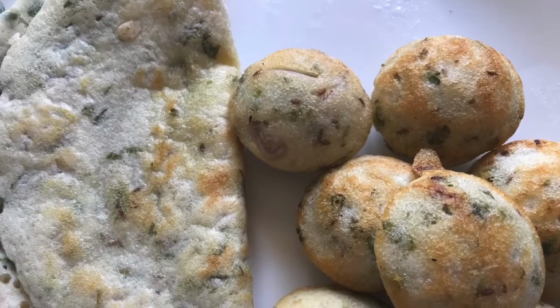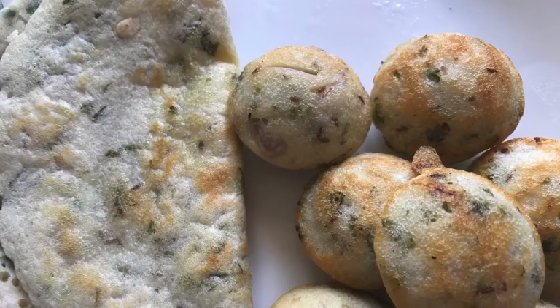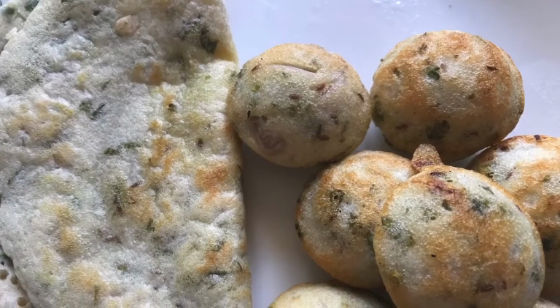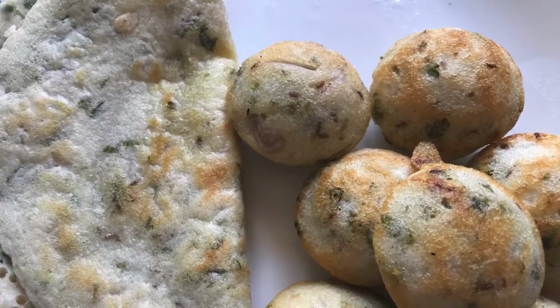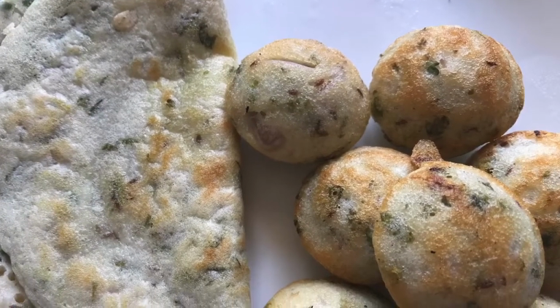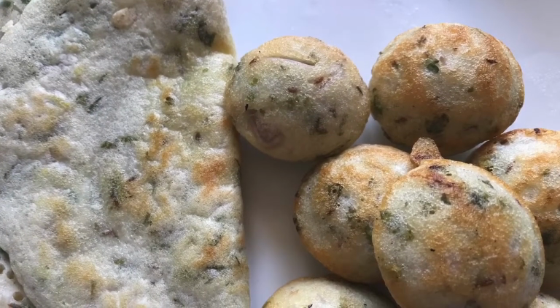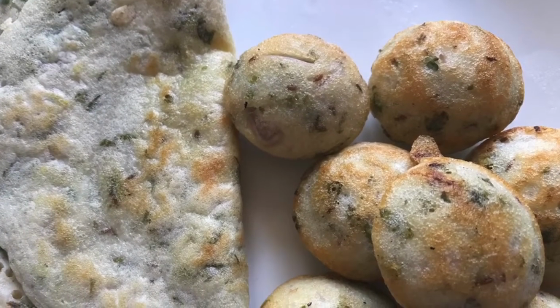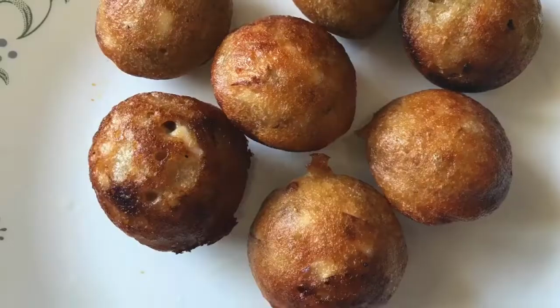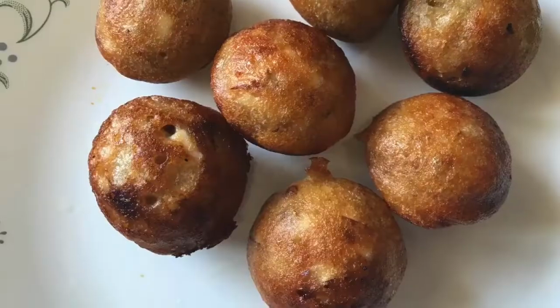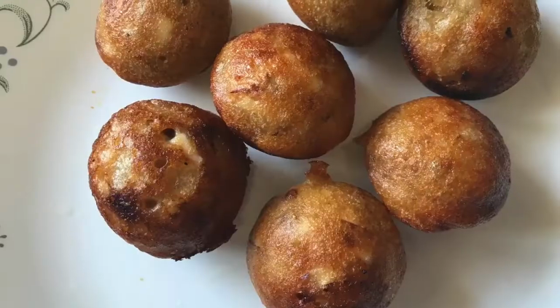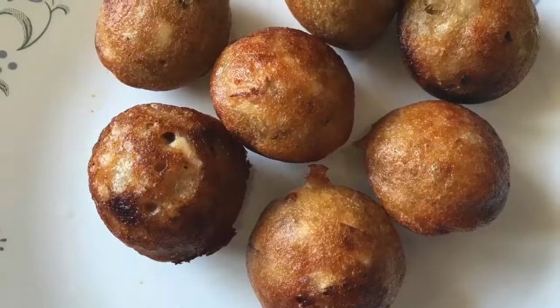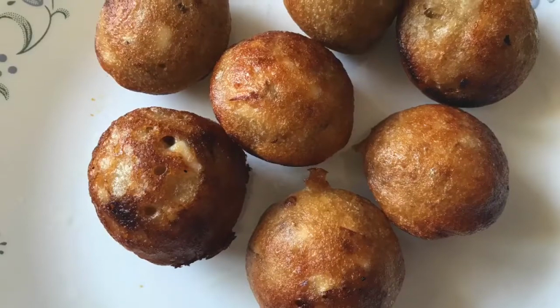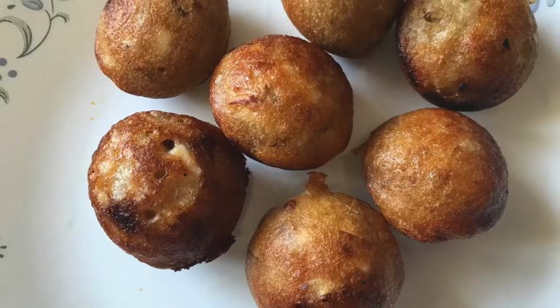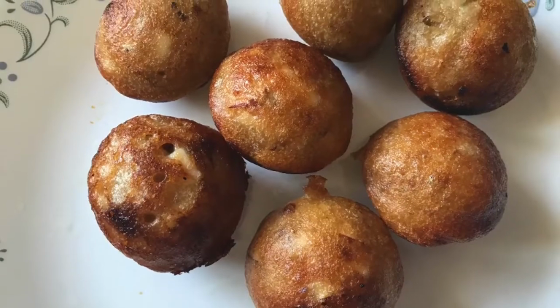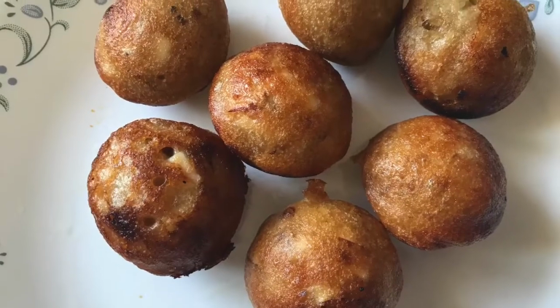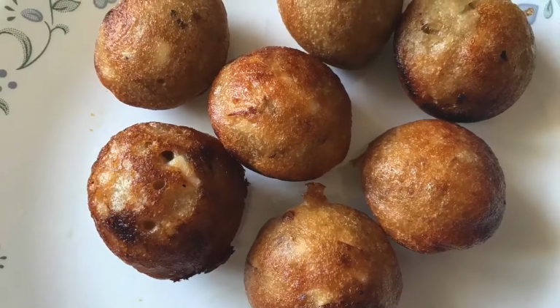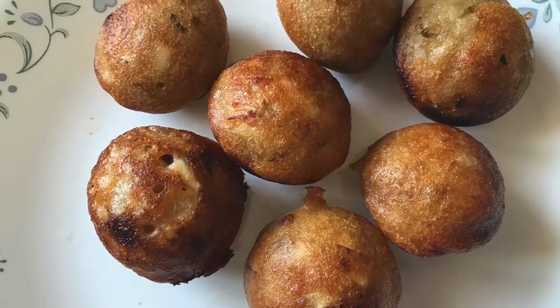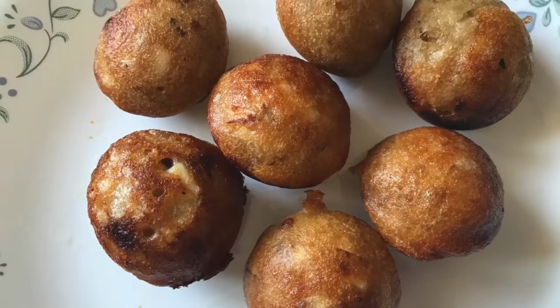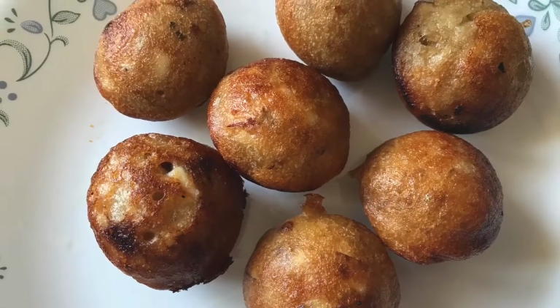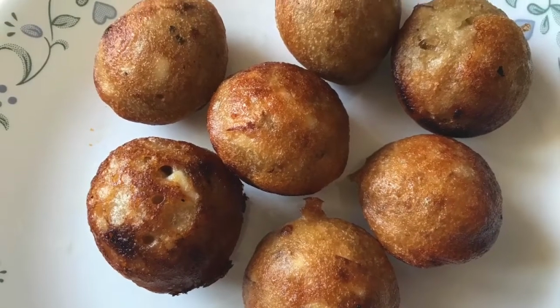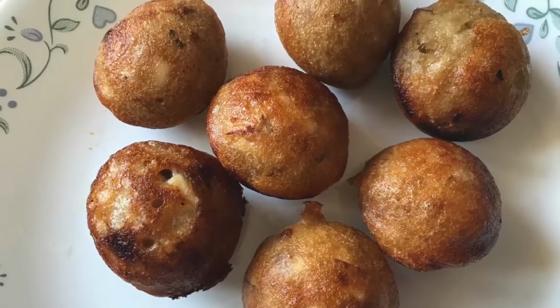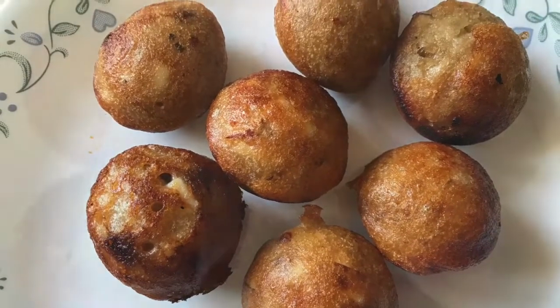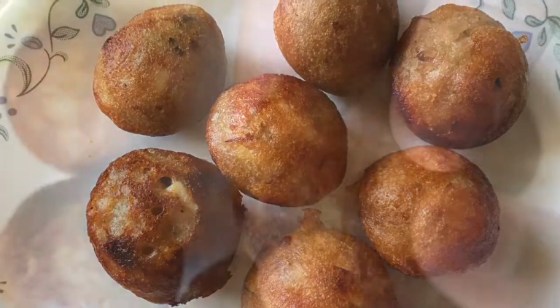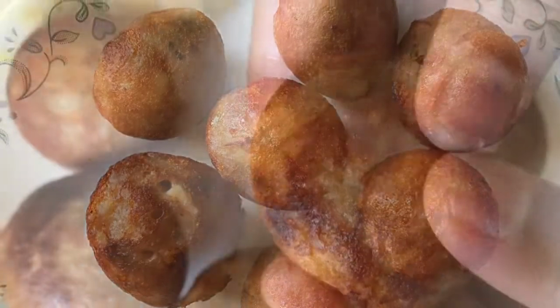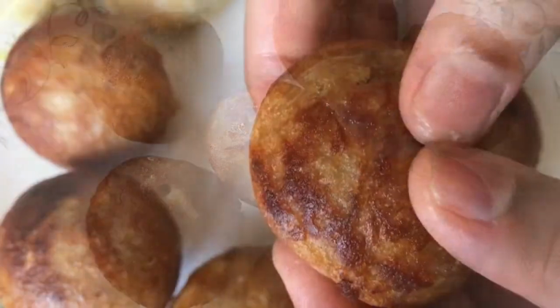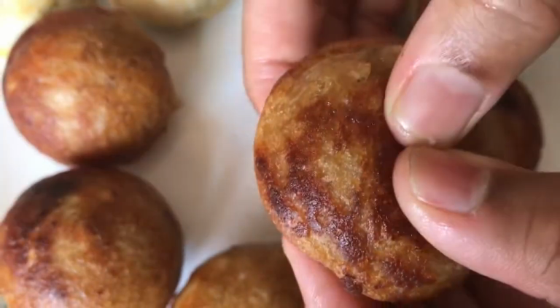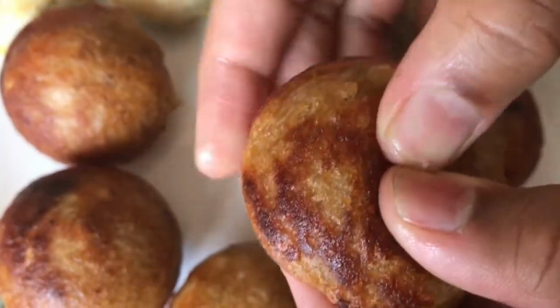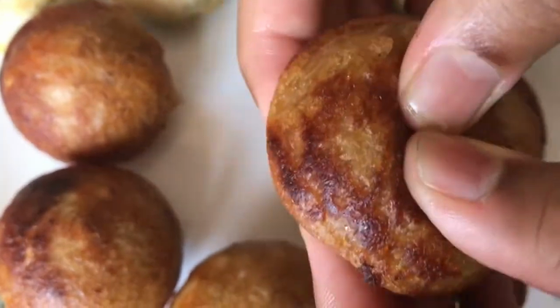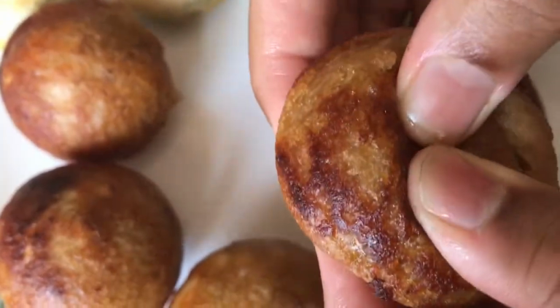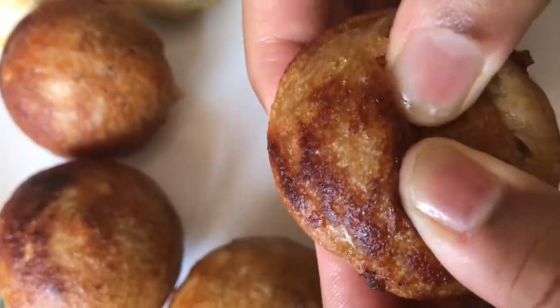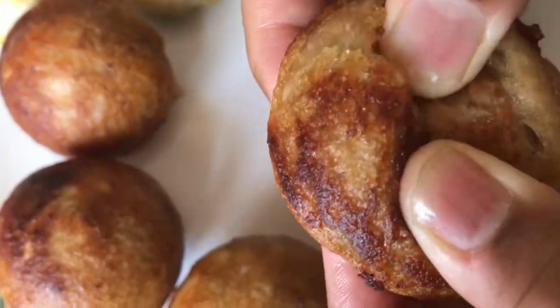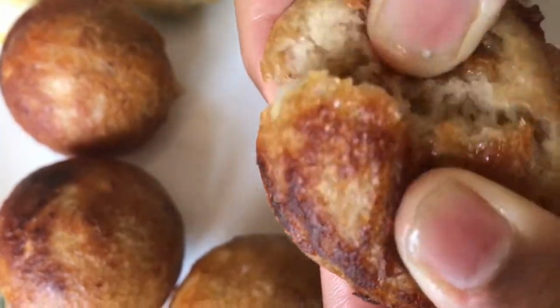But before we can make the recipes, we need the dosa batter. So now I am going to show you how to prepare the dosa batter.